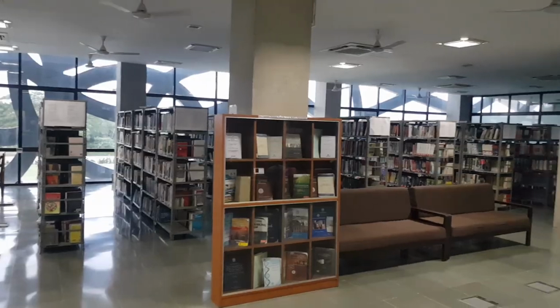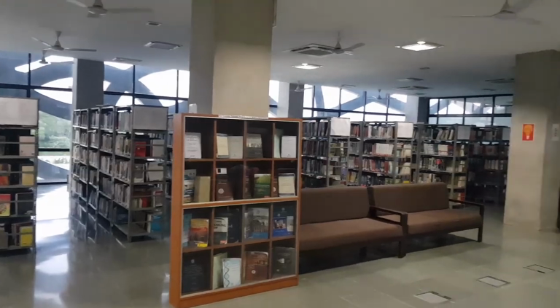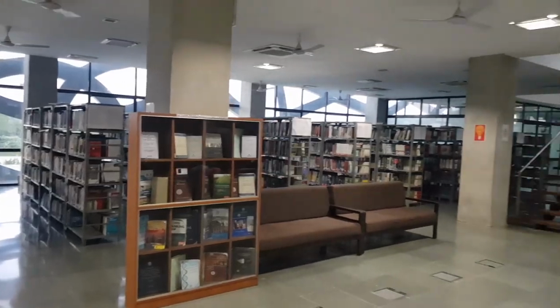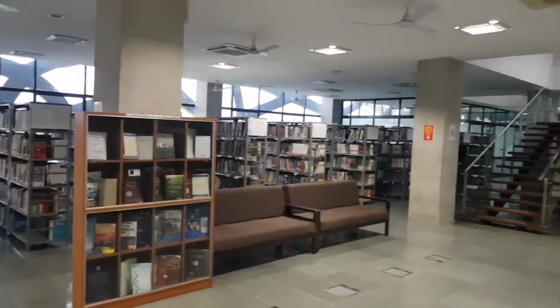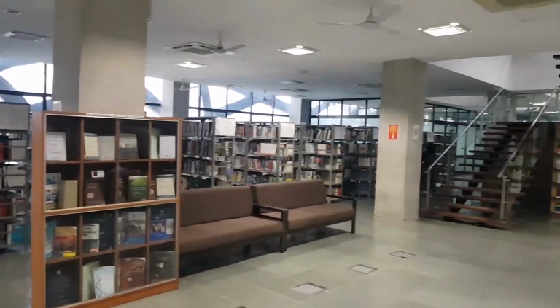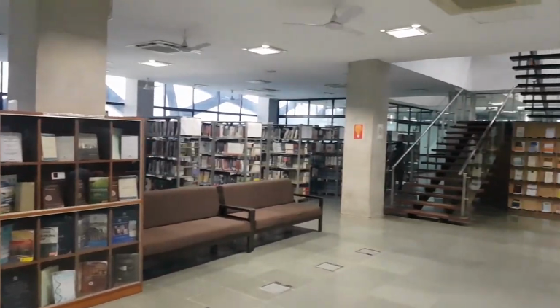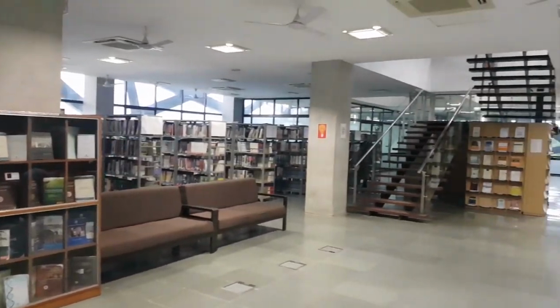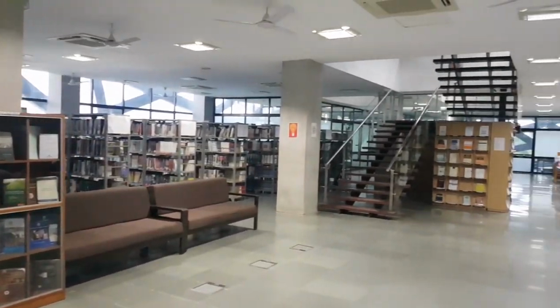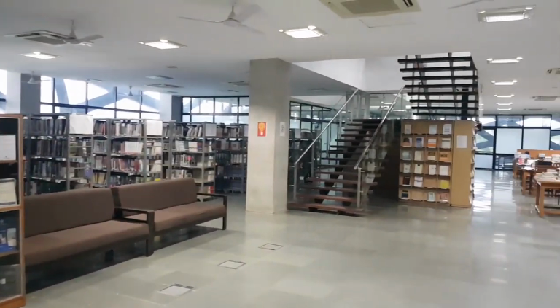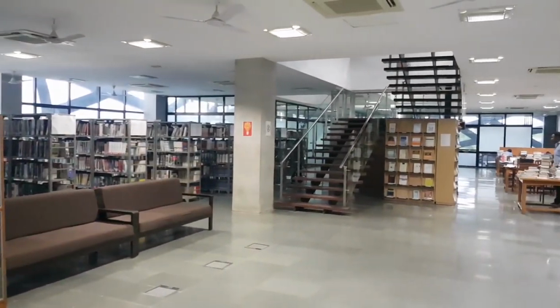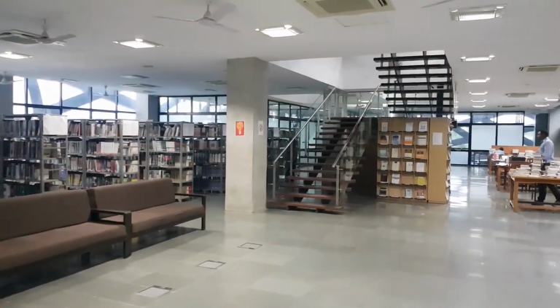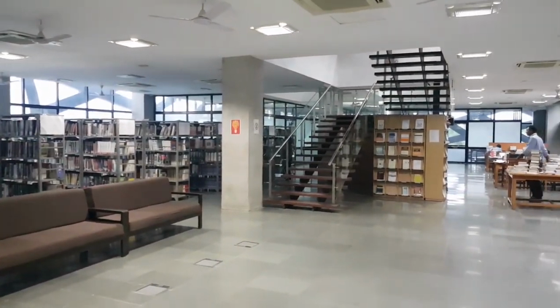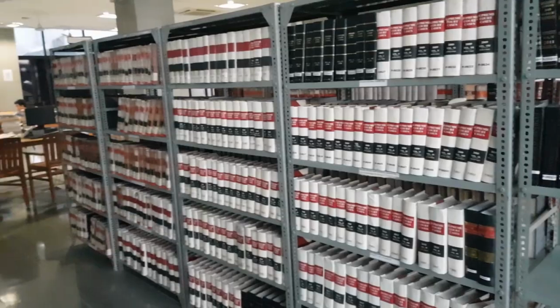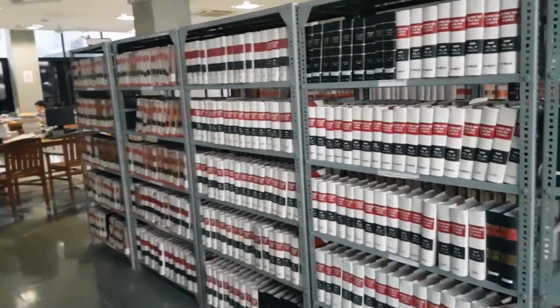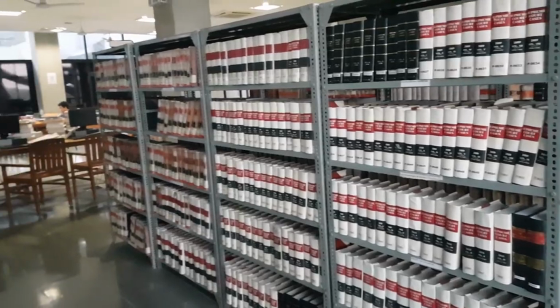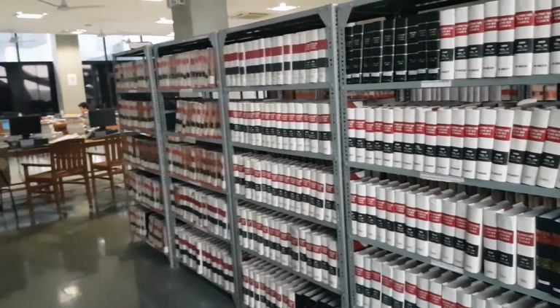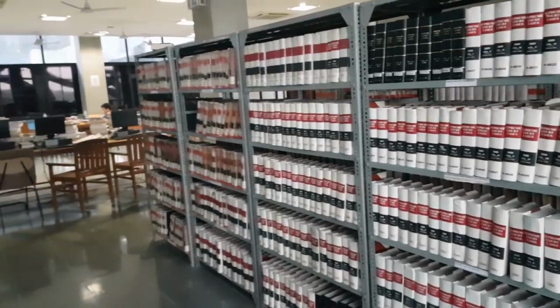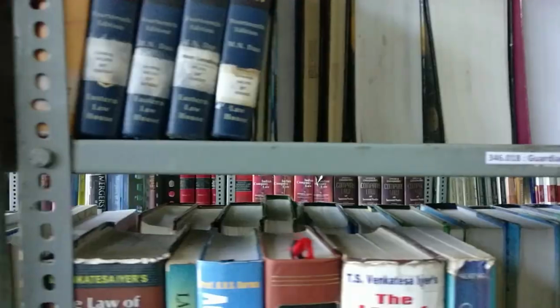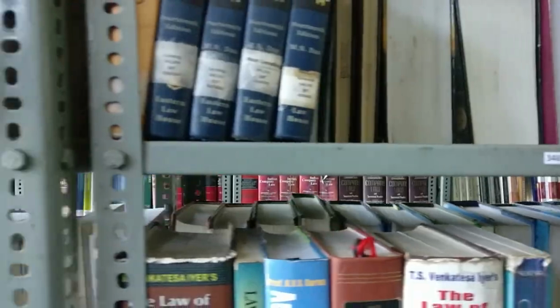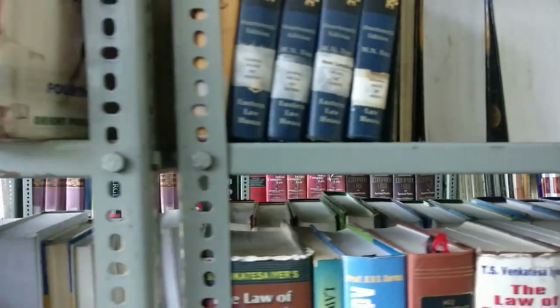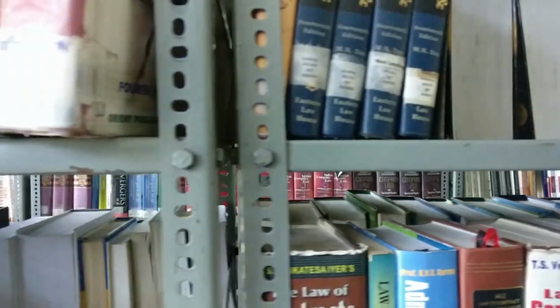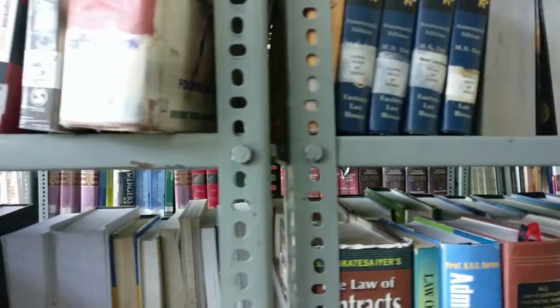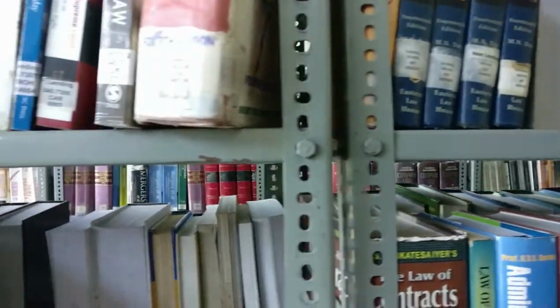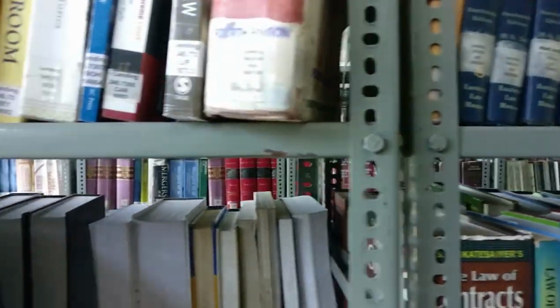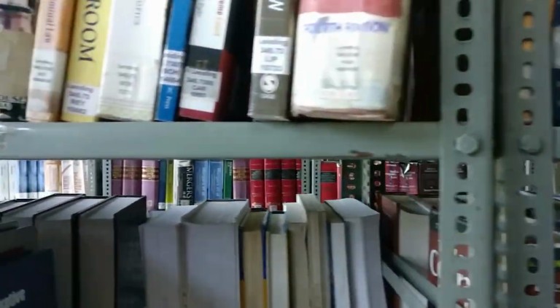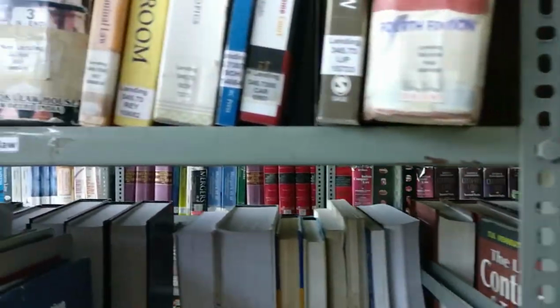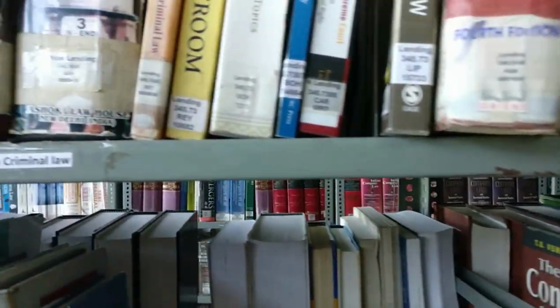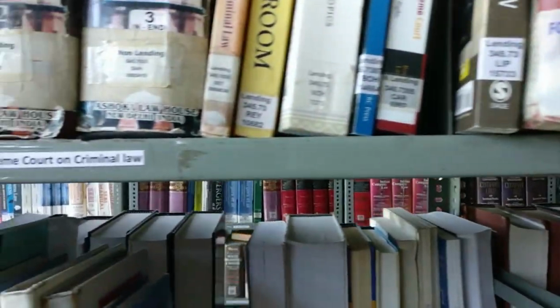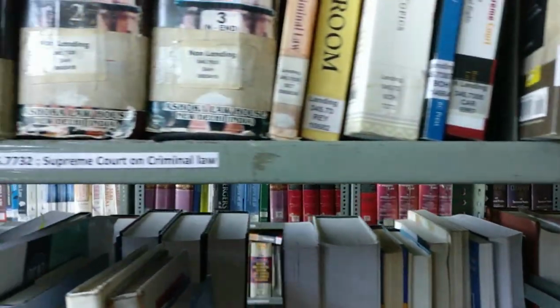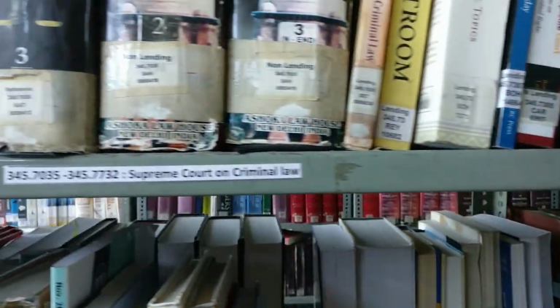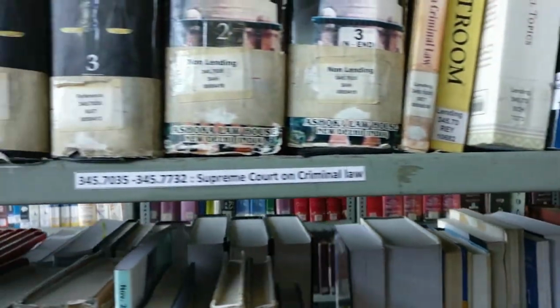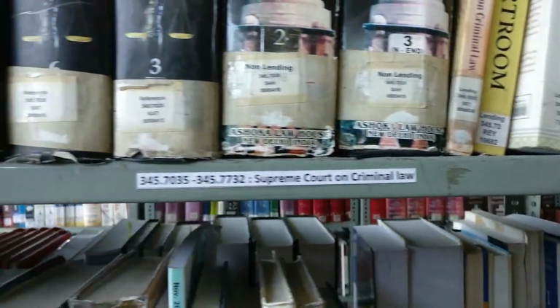This library is on three floors and you will find every single book that you require as a law student.